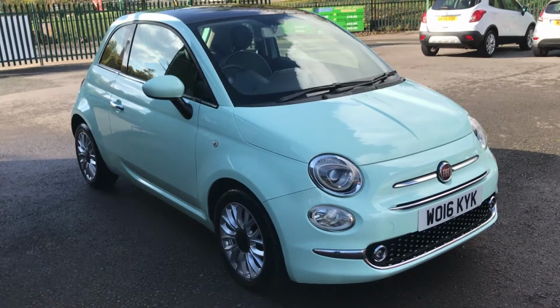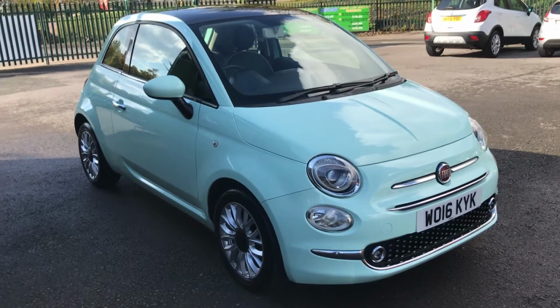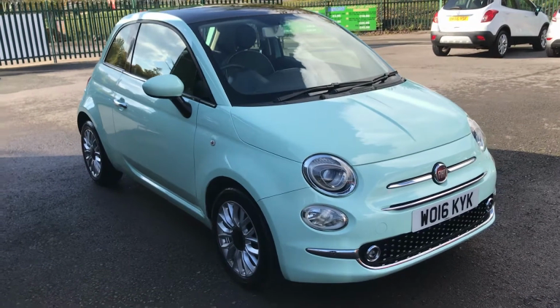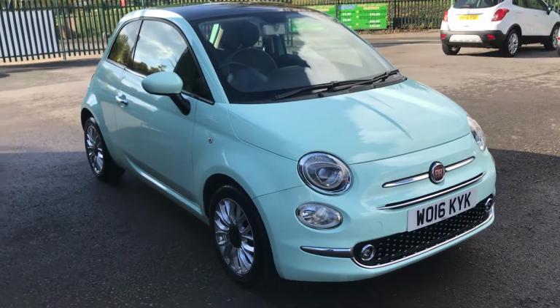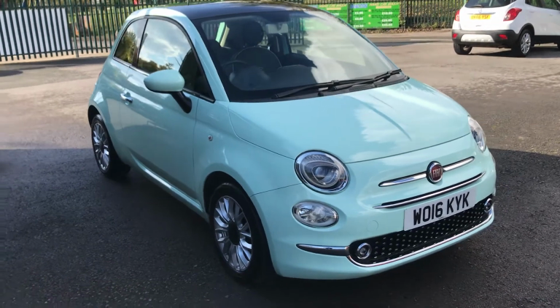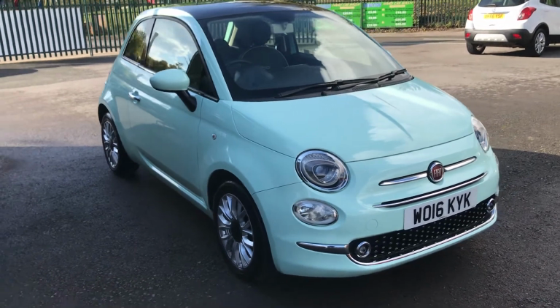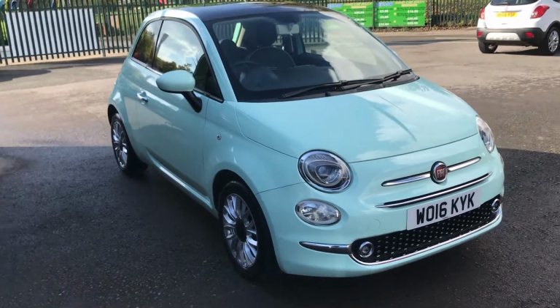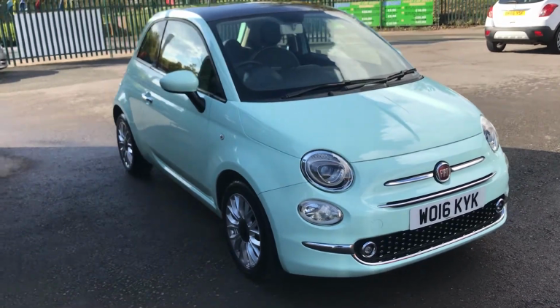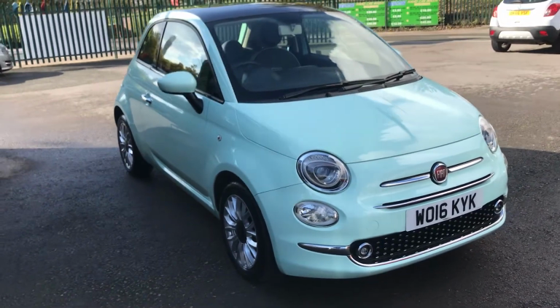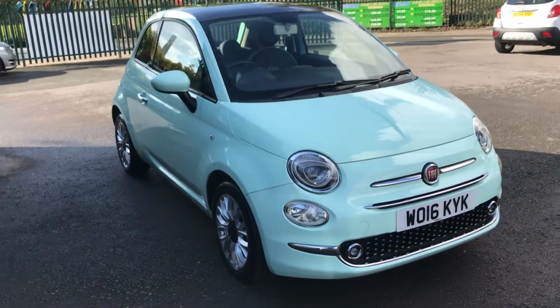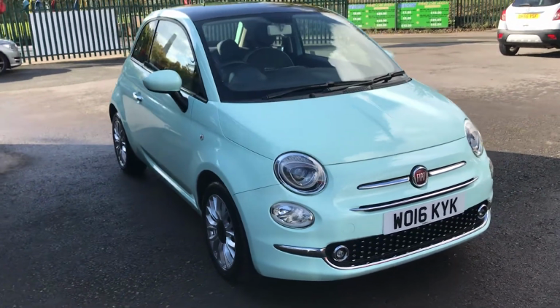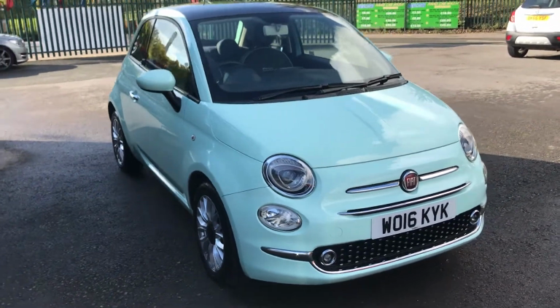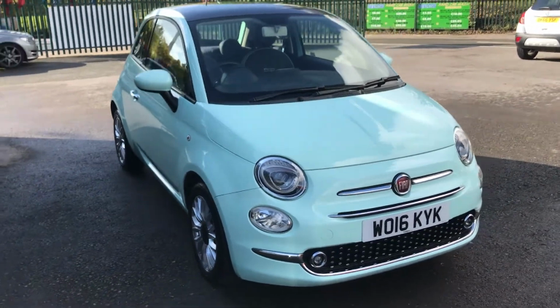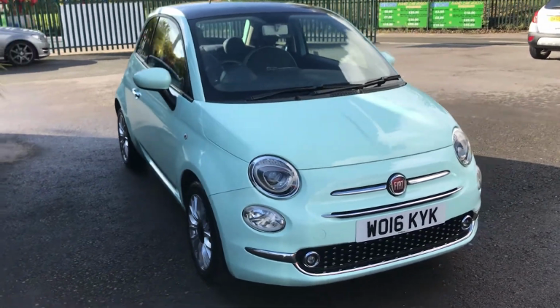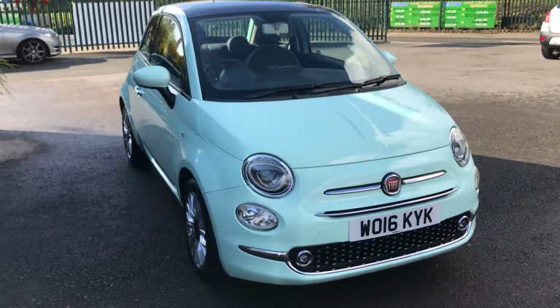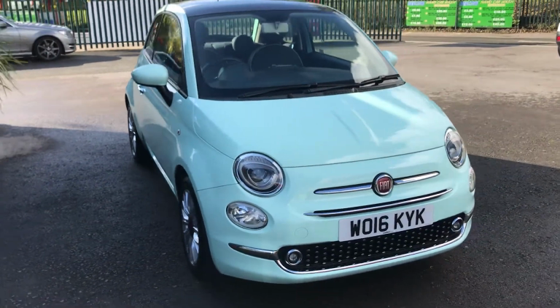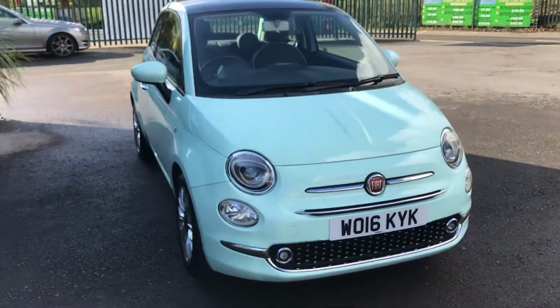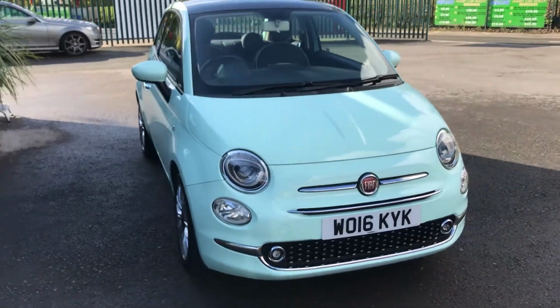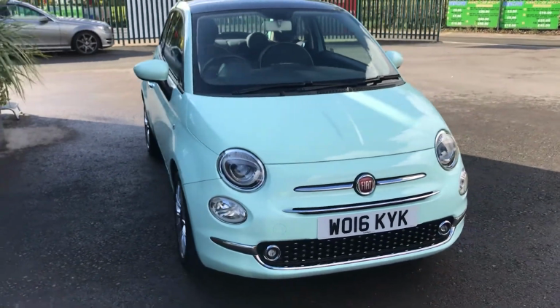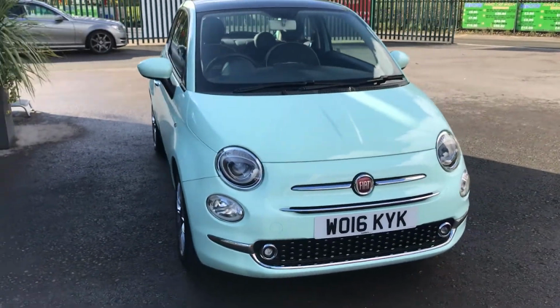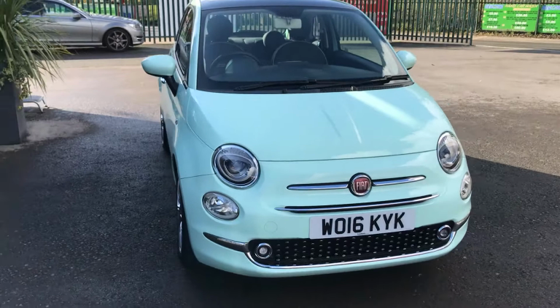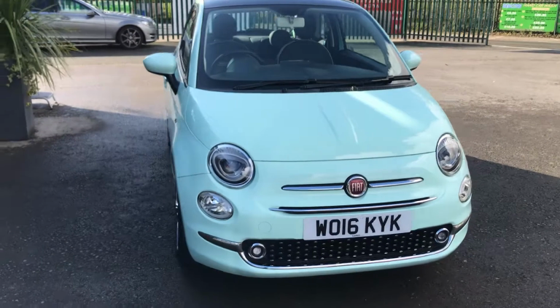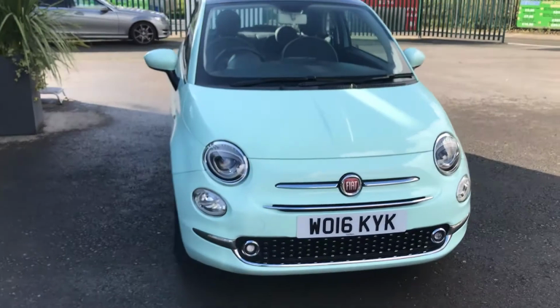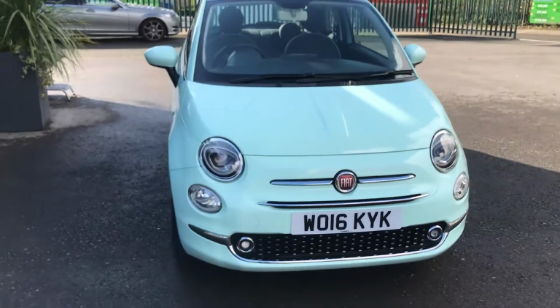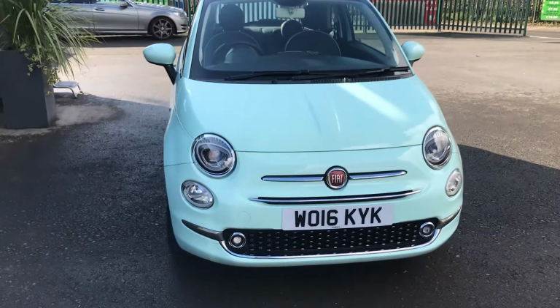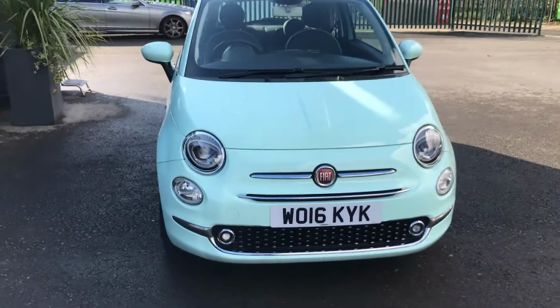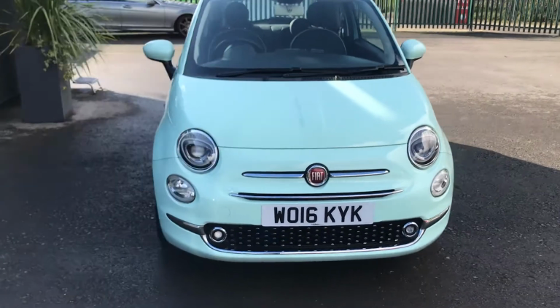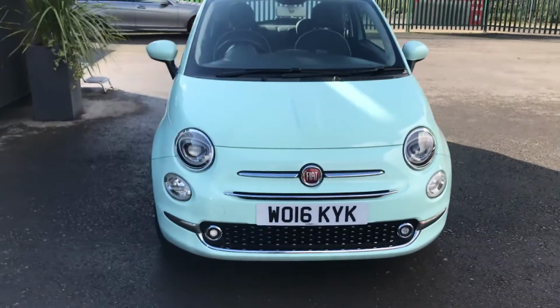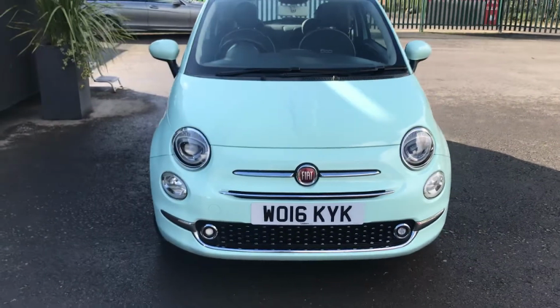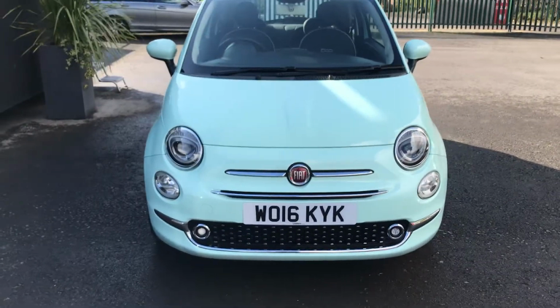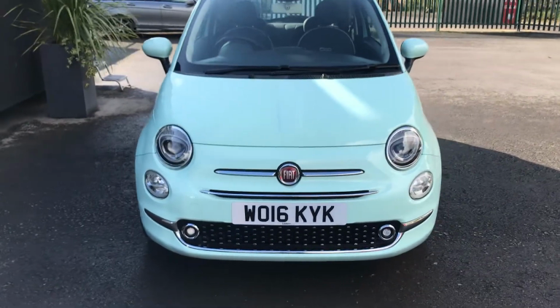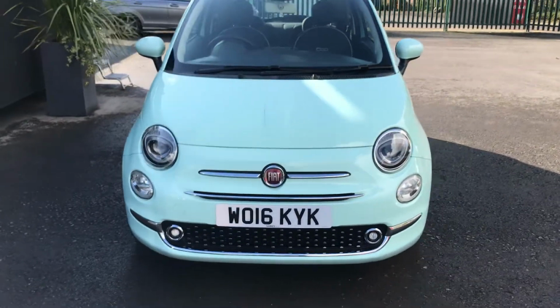For sale at Damon Cars is a beautiful Fiat 500 Lounge Edition. This is a short video to show you the vehicle in more detail.